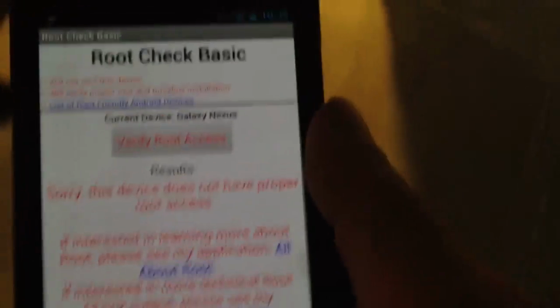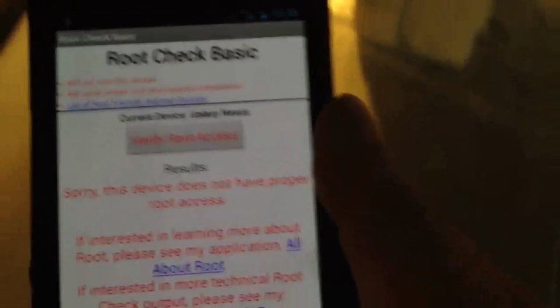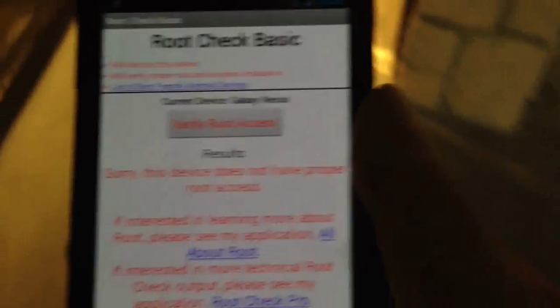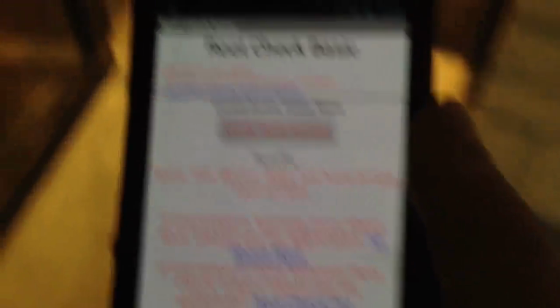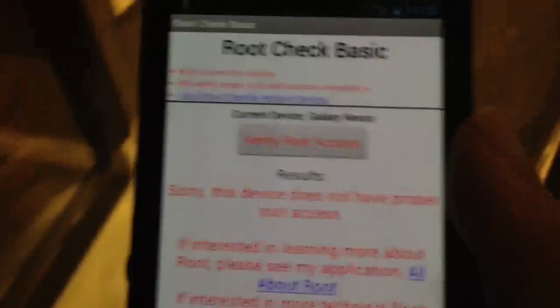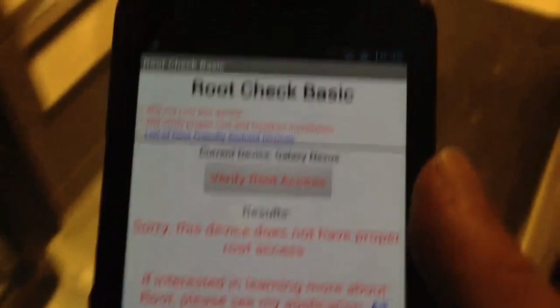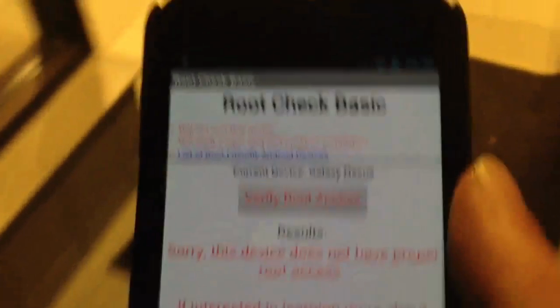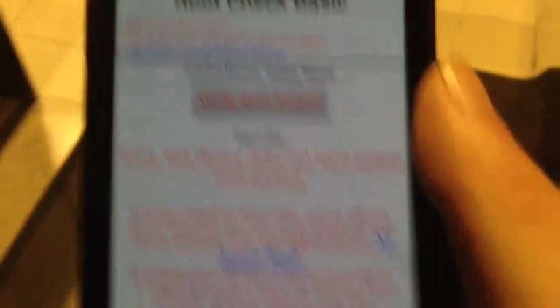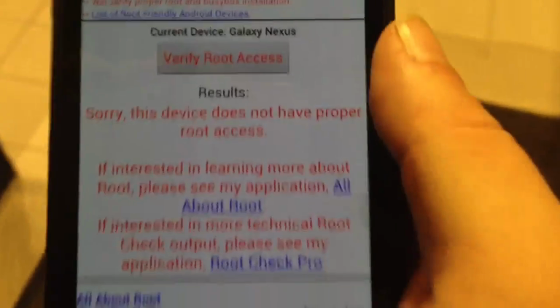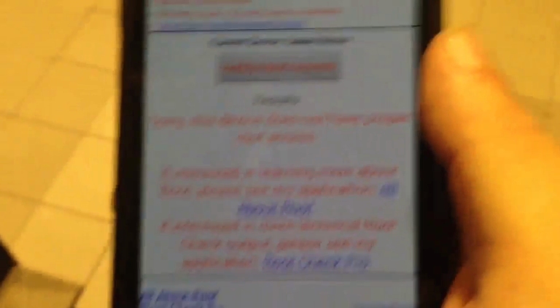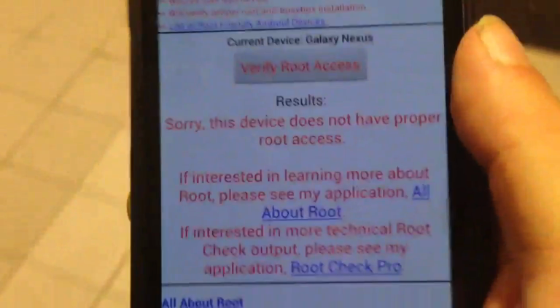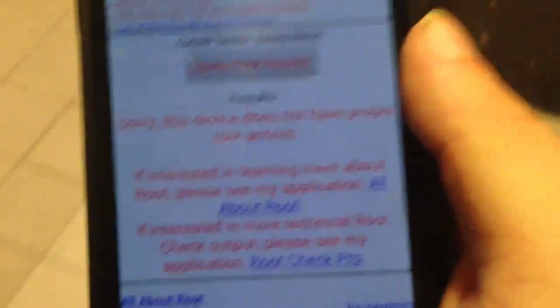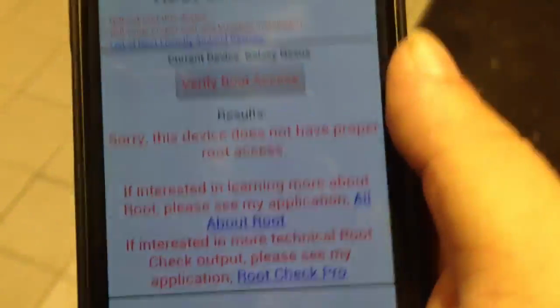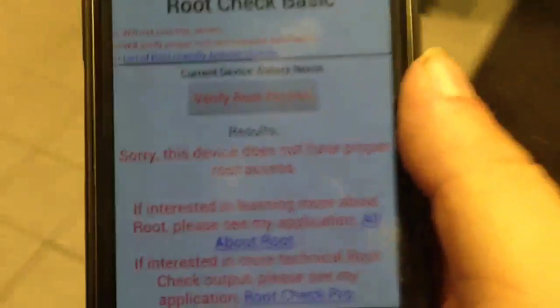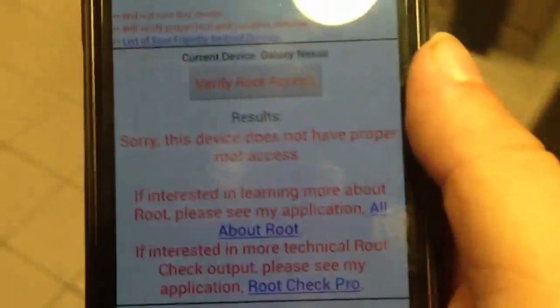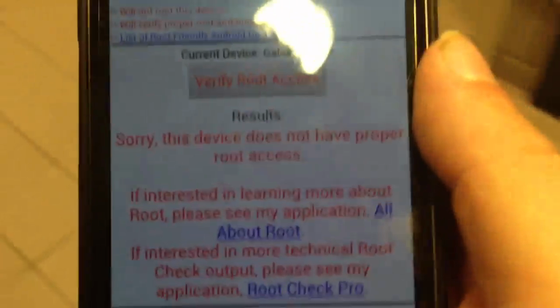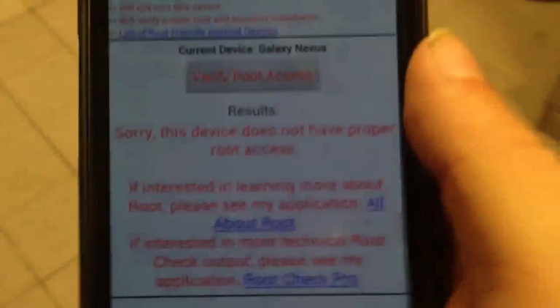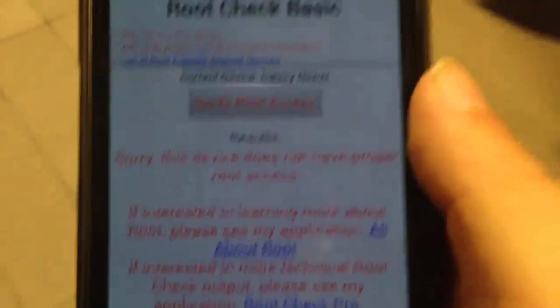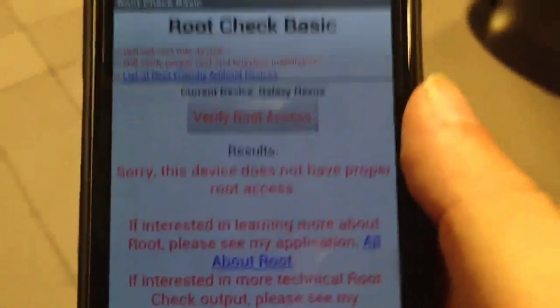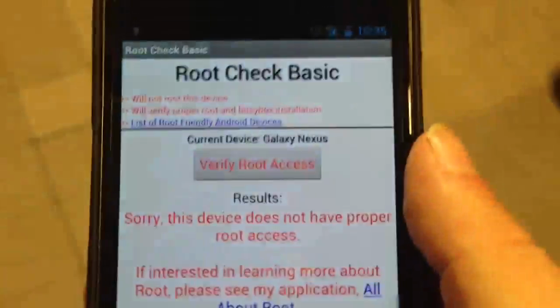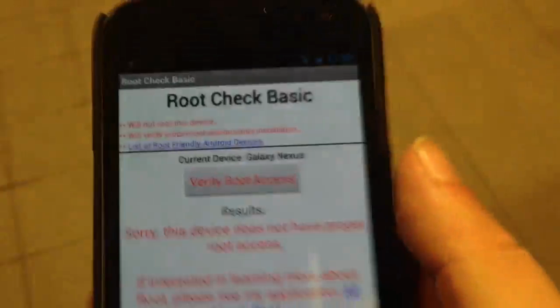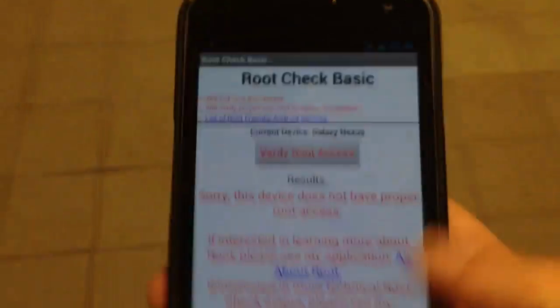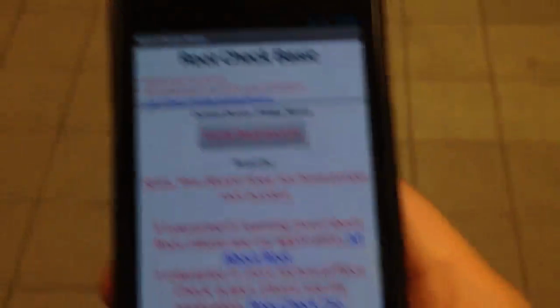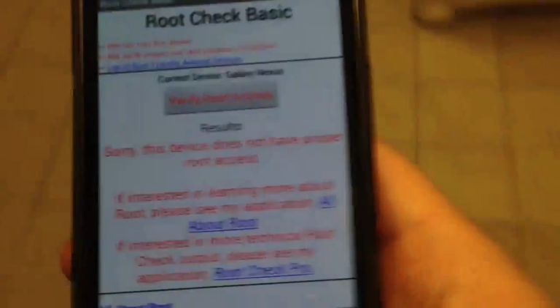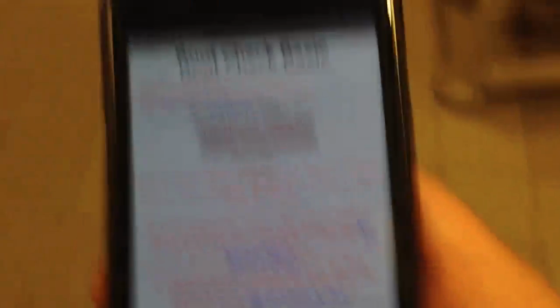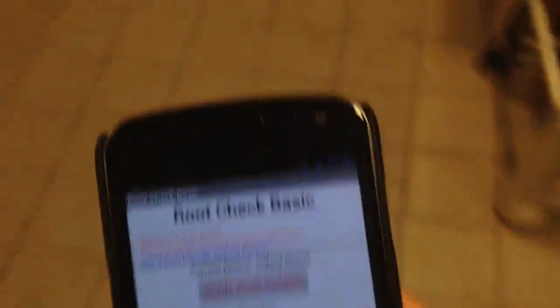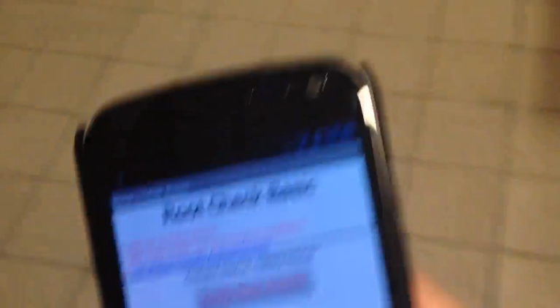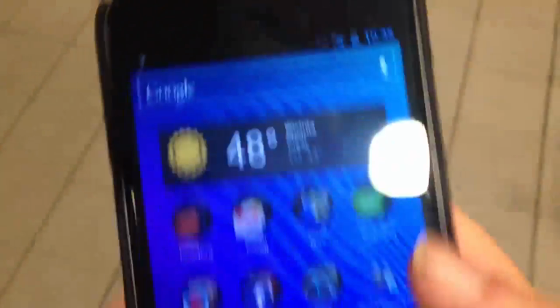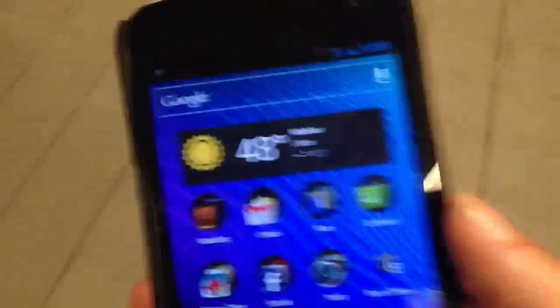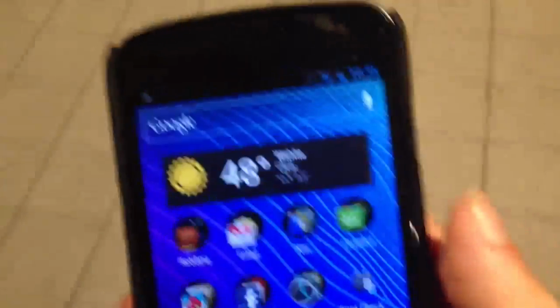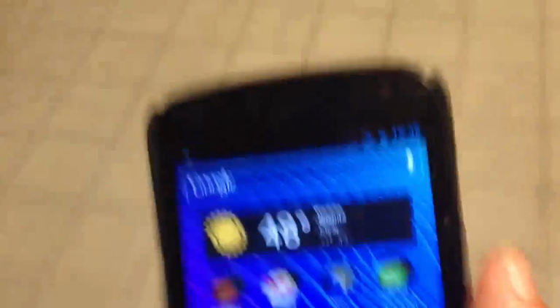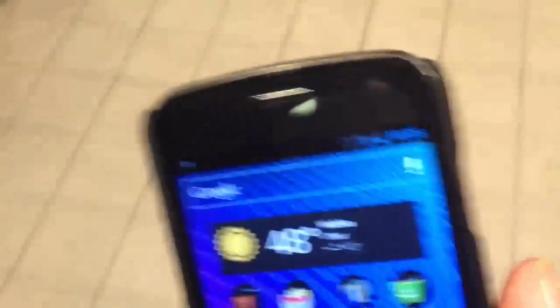As we're walking in — sorry, the device does not have proper root access — so let's see what we can do.